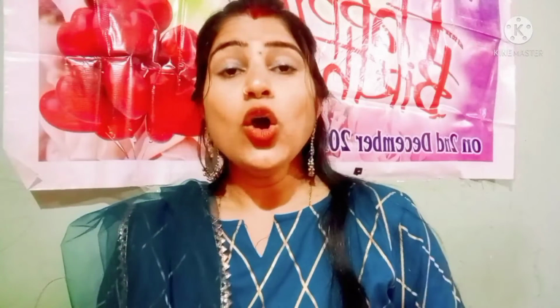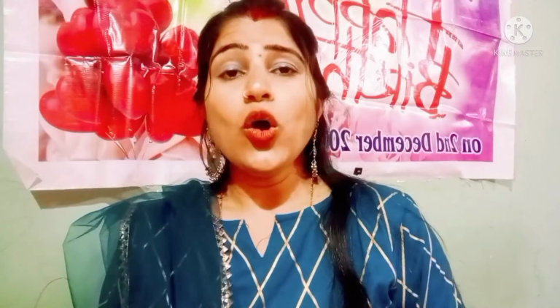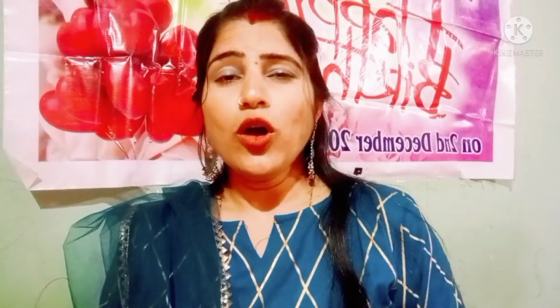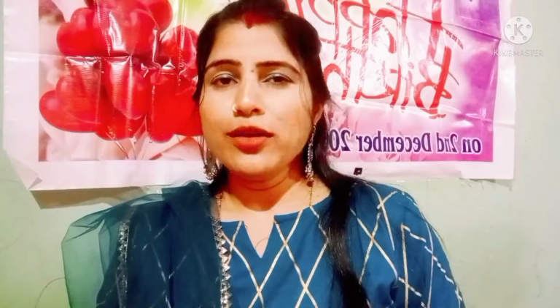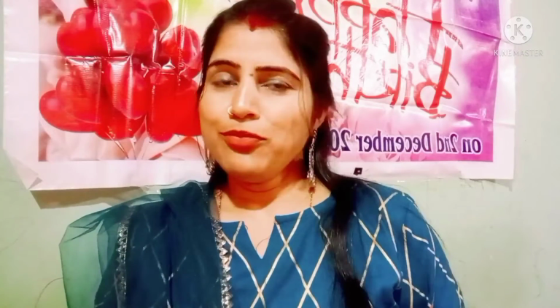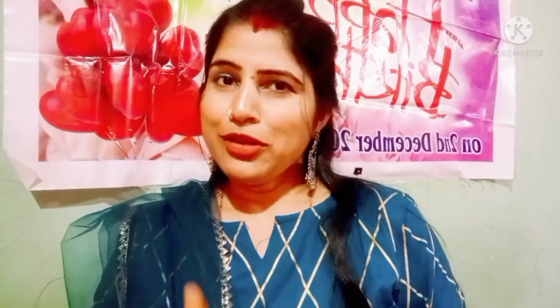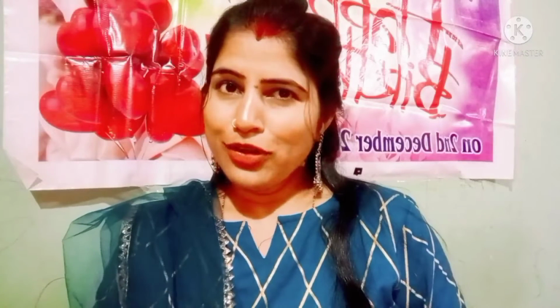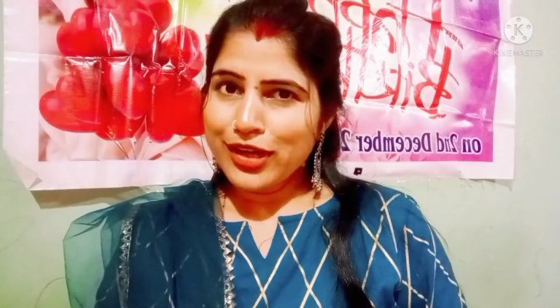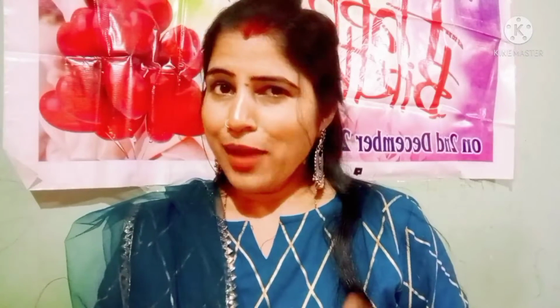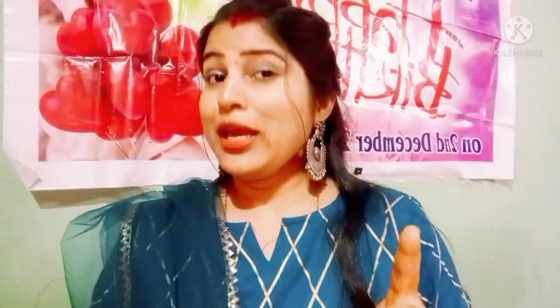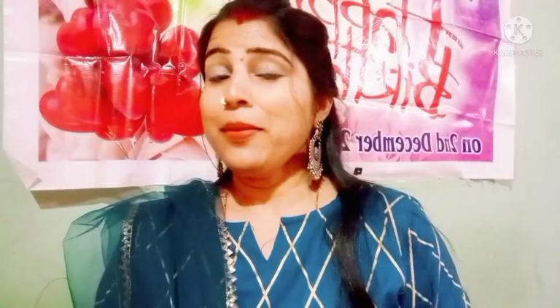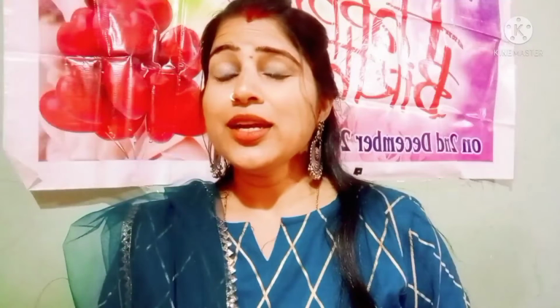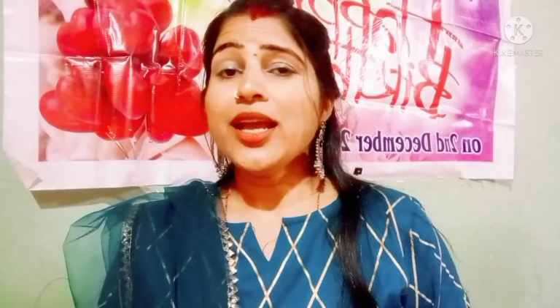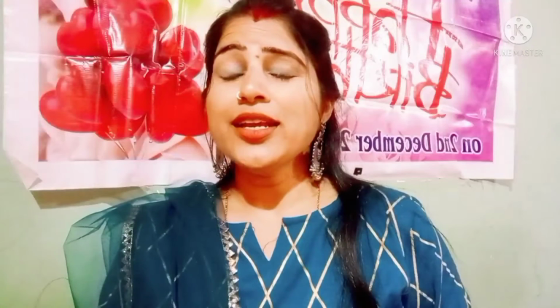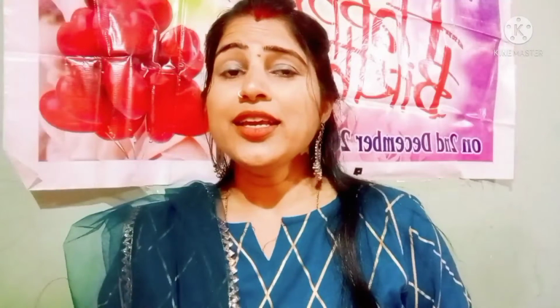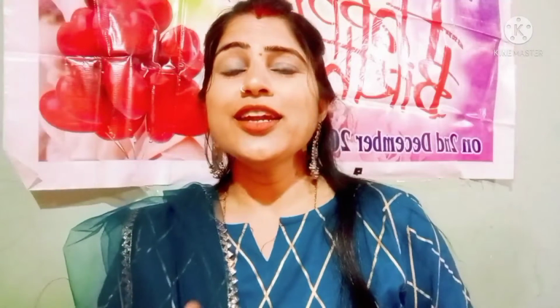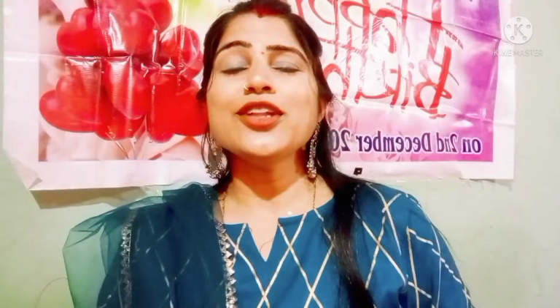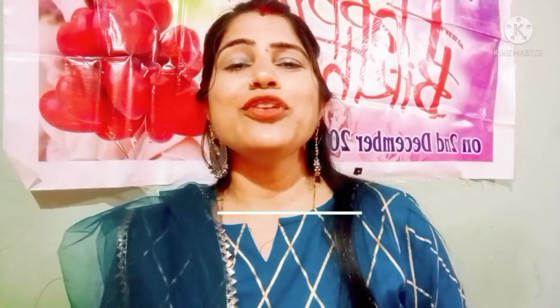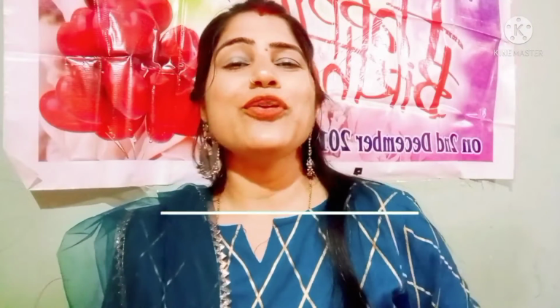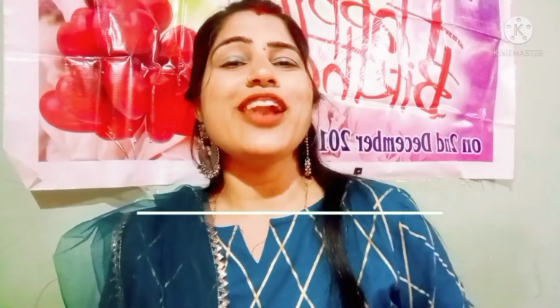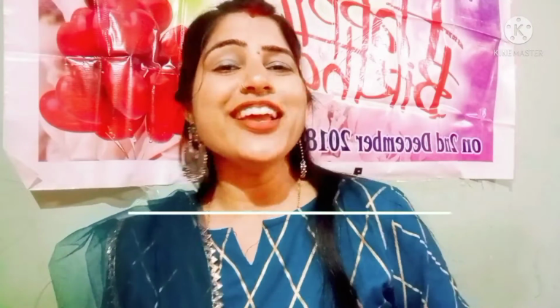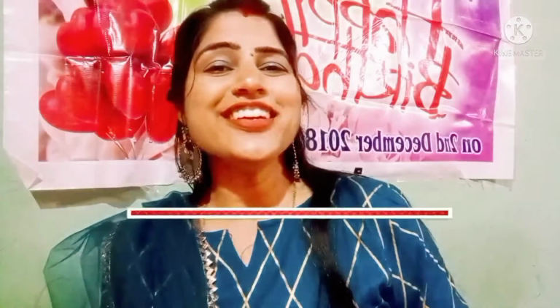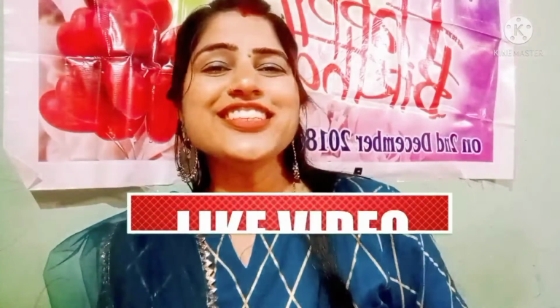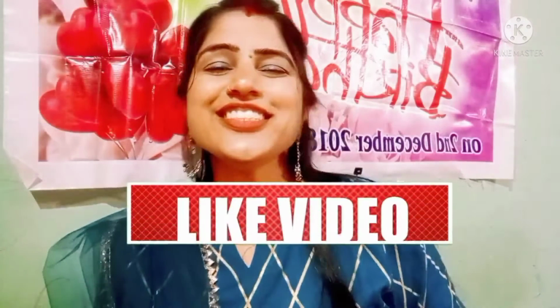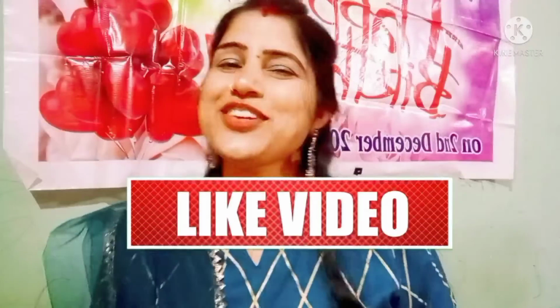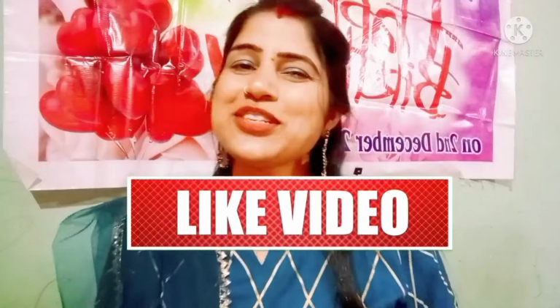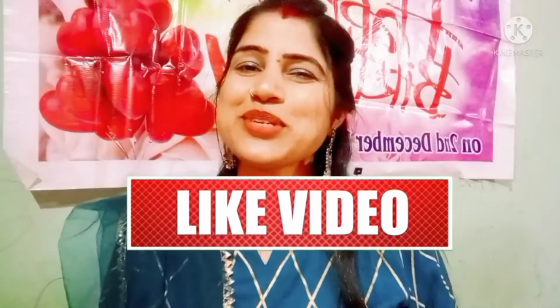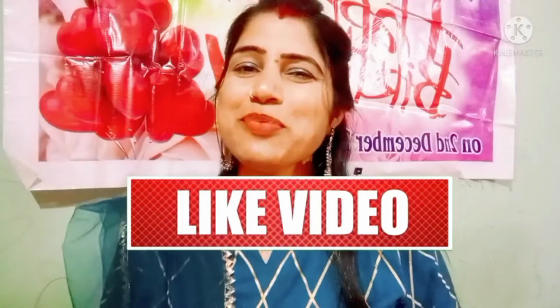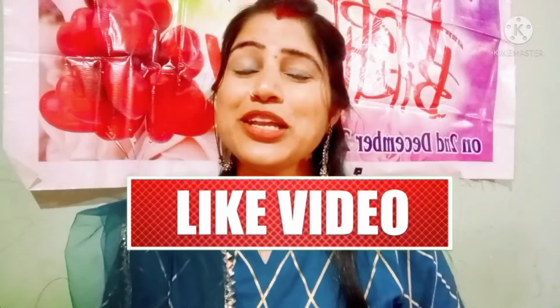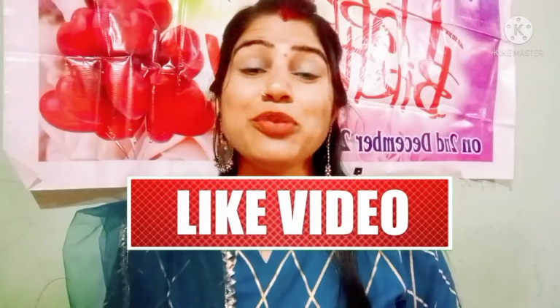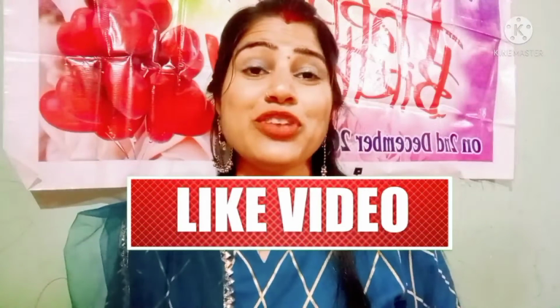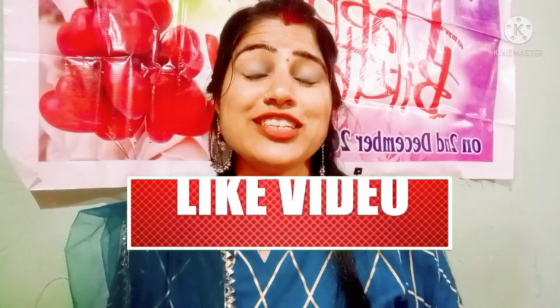If you haven't liked my video, please like and subscribe to my channel and share it with your friends.